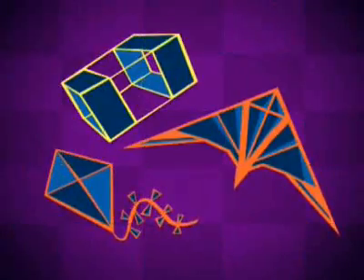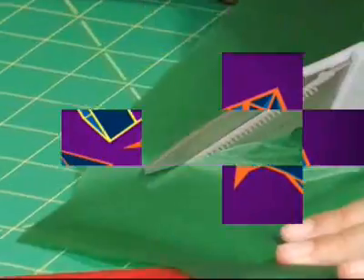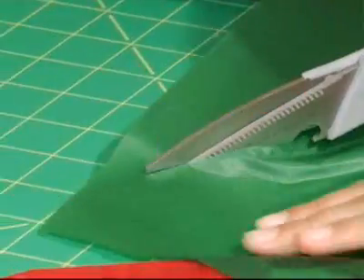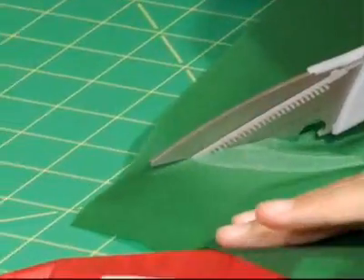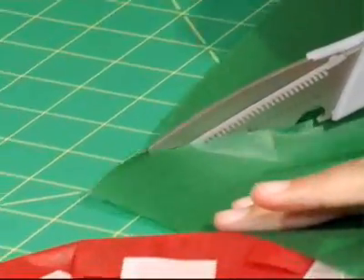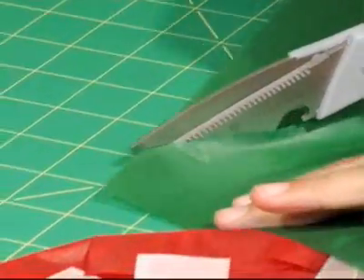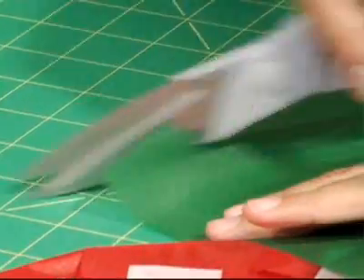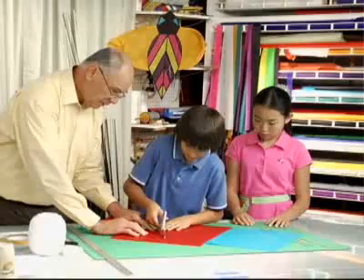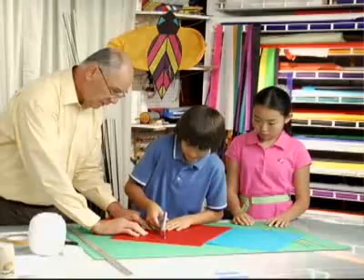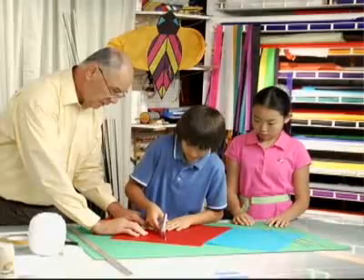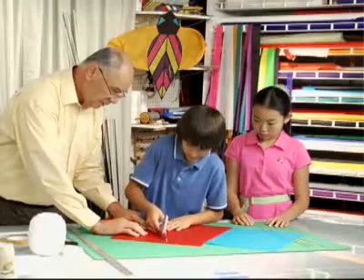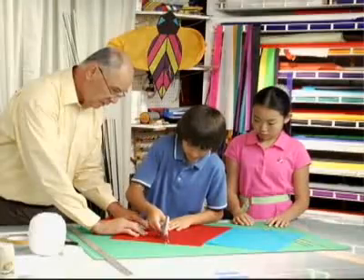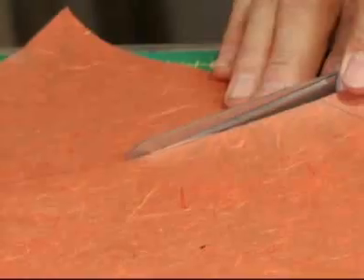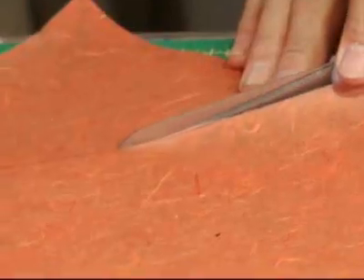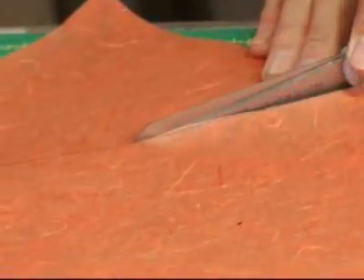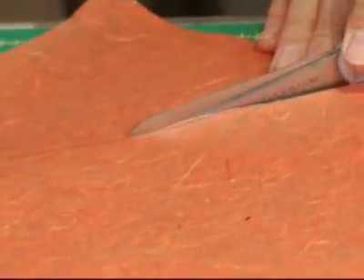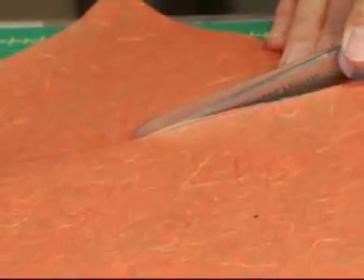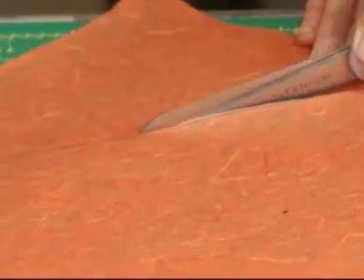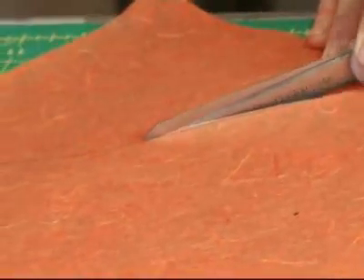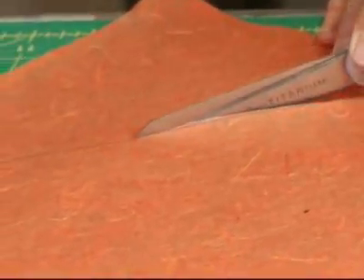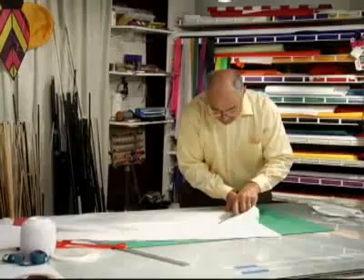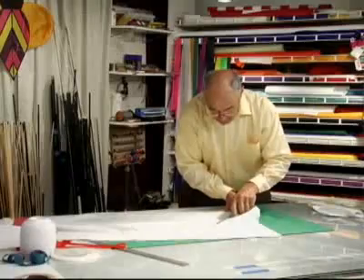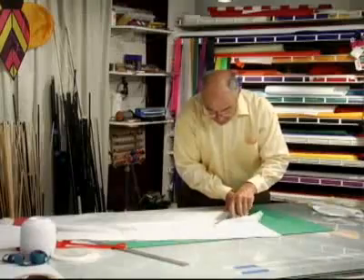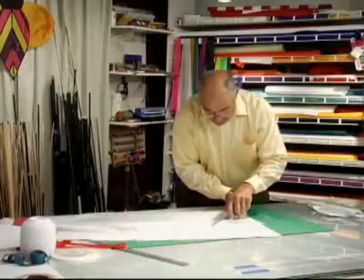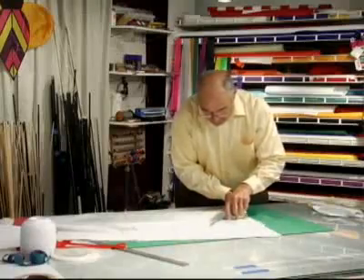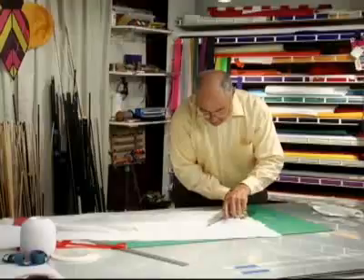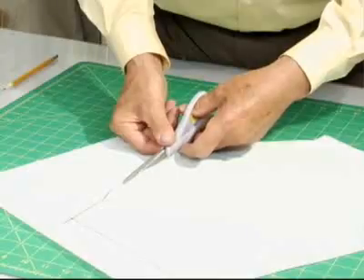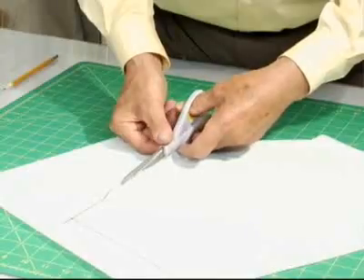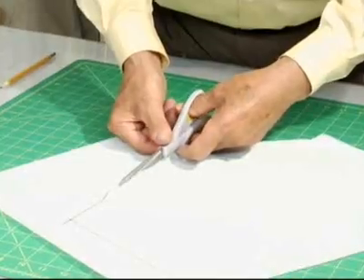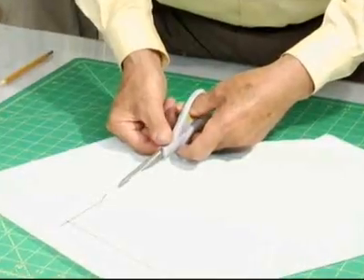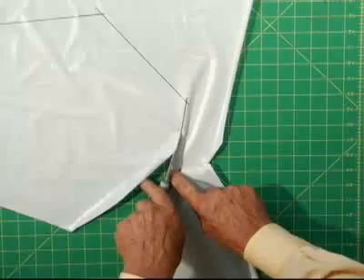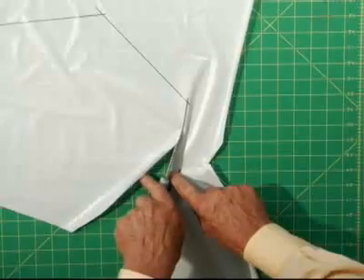Sometimes we use tools that require supervision, like scissors, so have fun creating your kites with an adult helper.